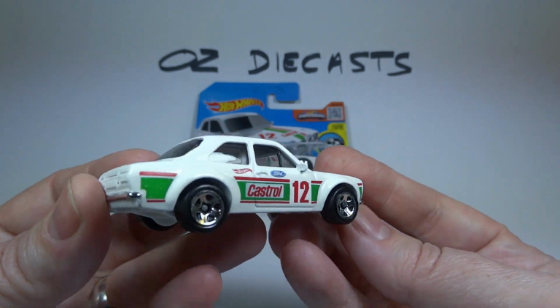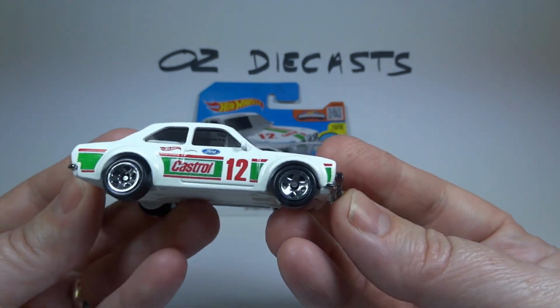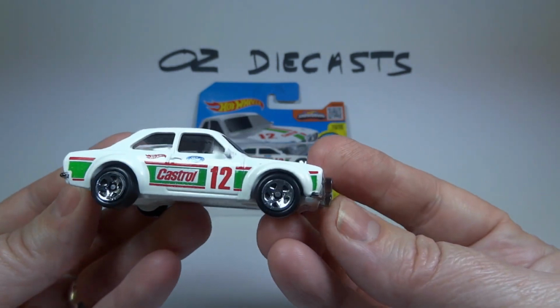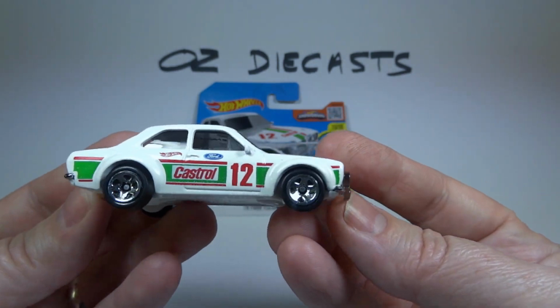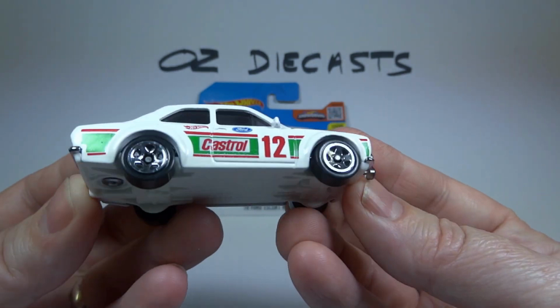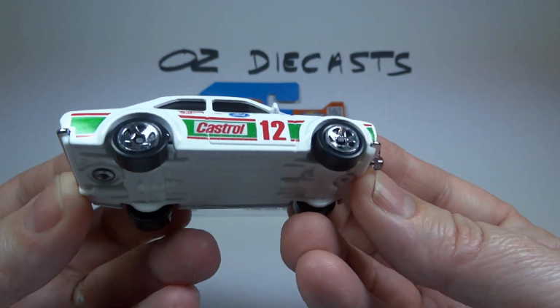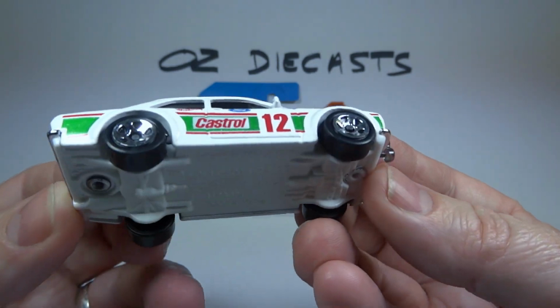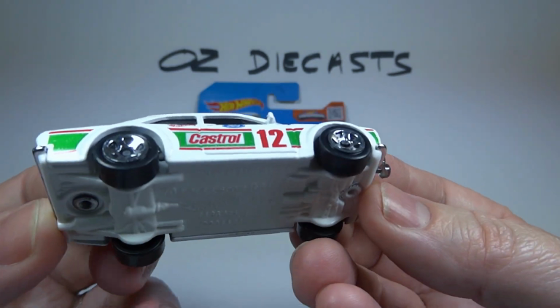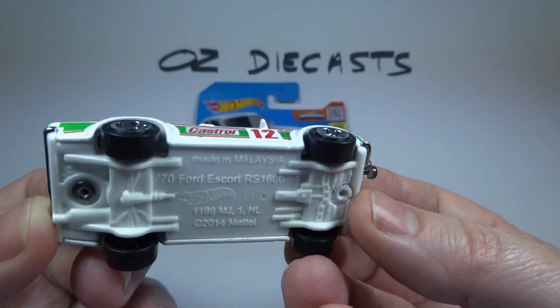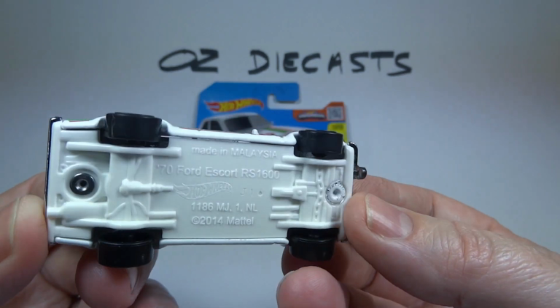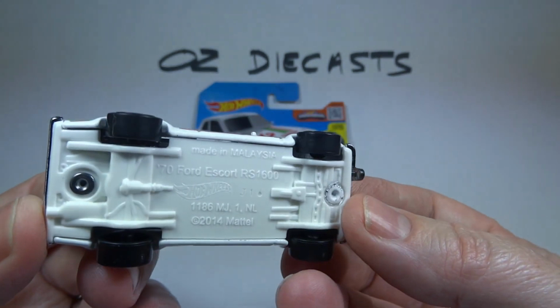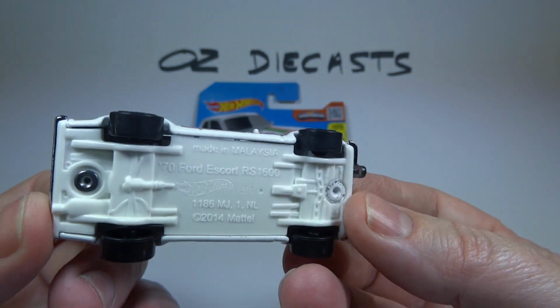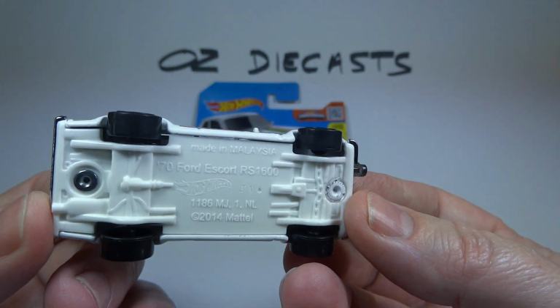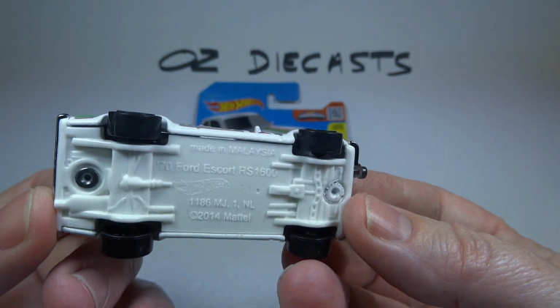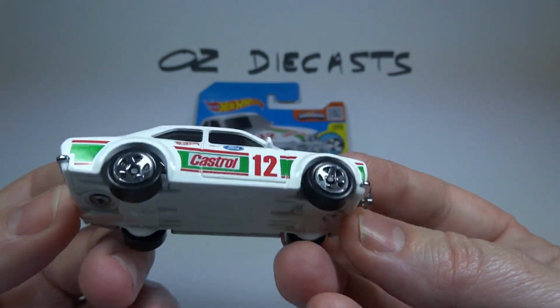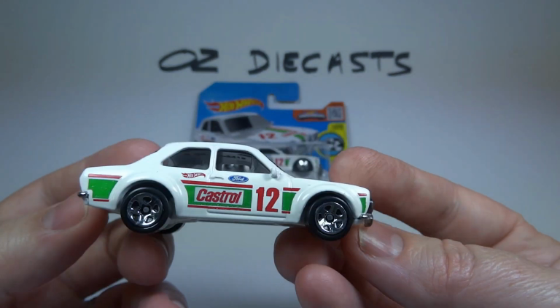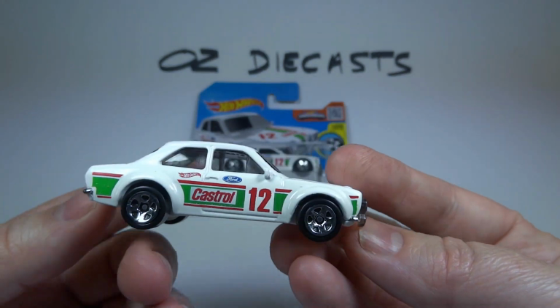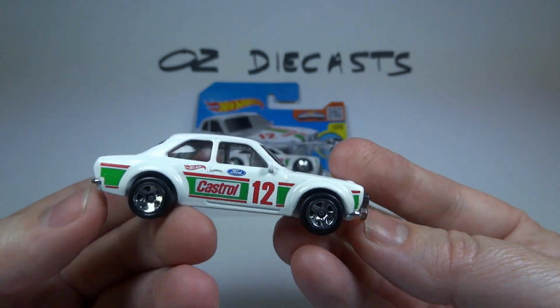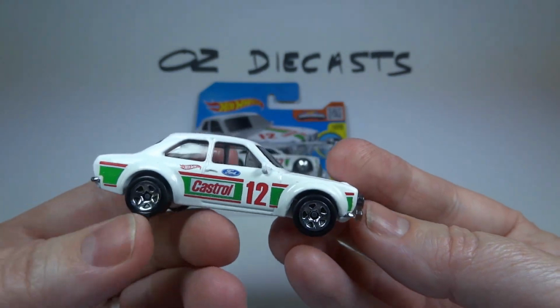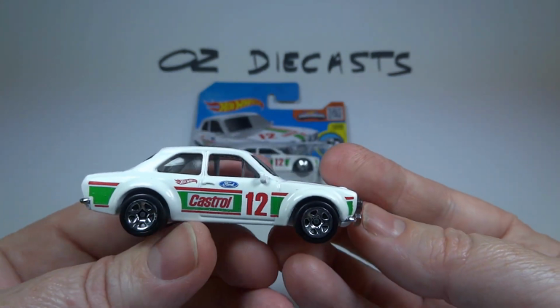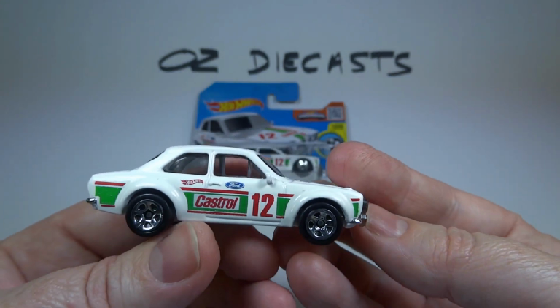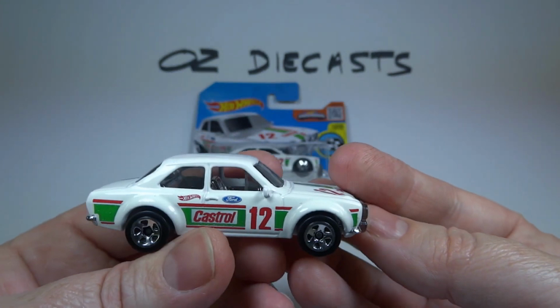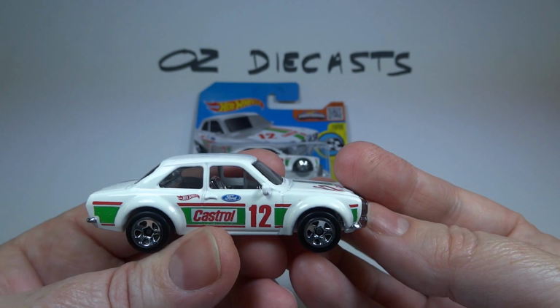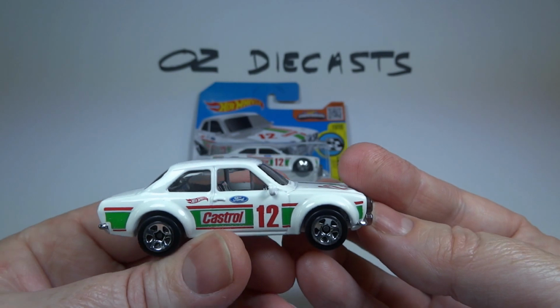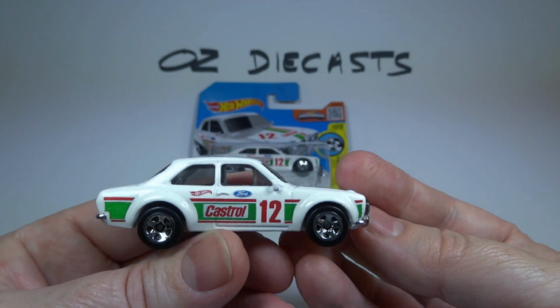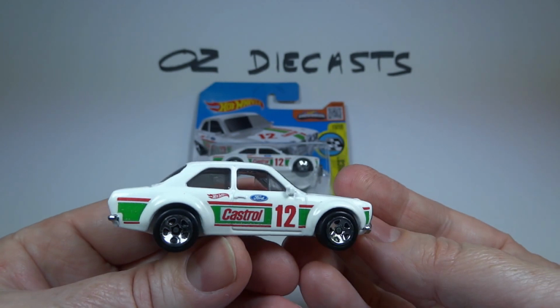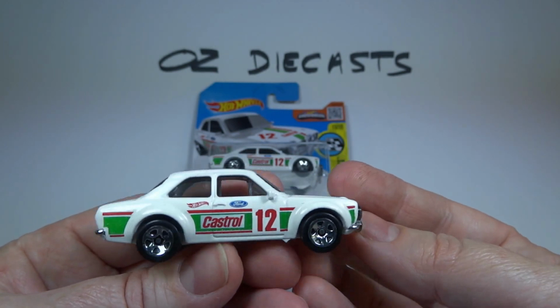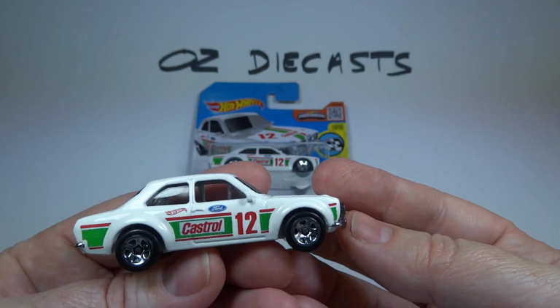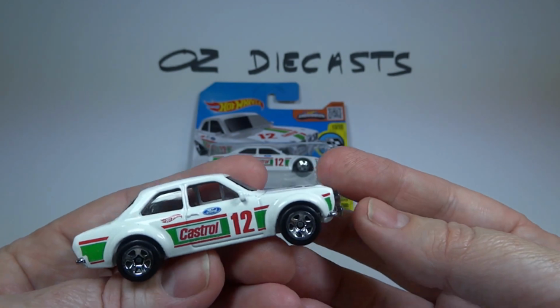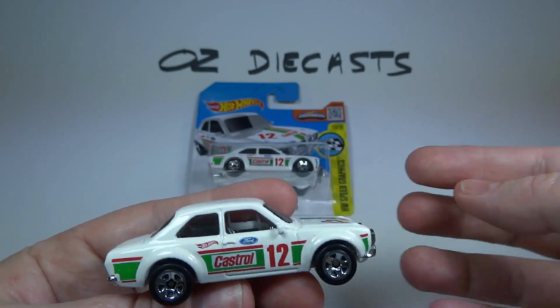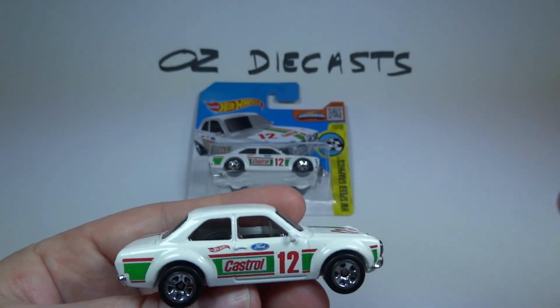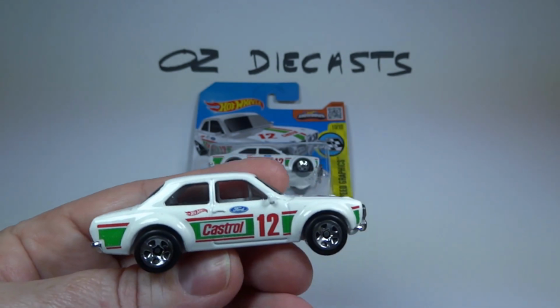Okay, so thanks for watching. Stay tuned for the latest Oz Diecast reviews. Have a cool car day.